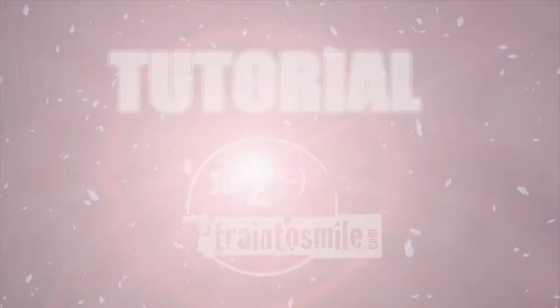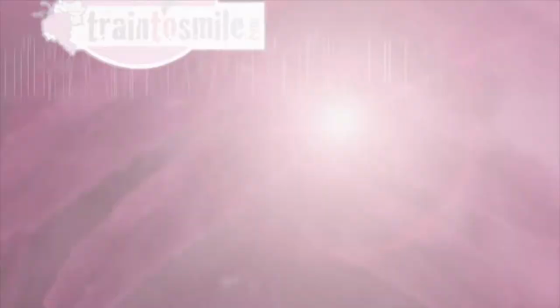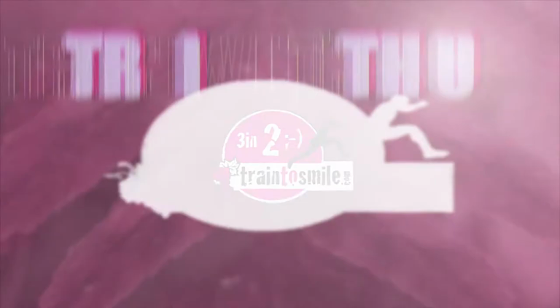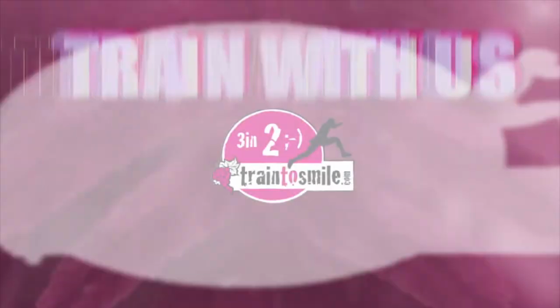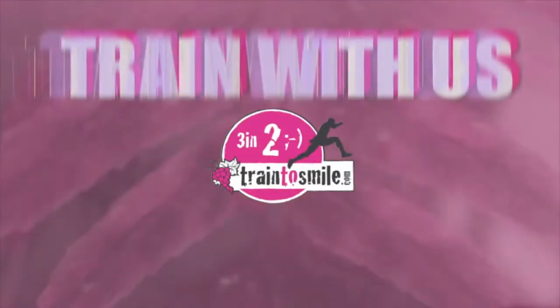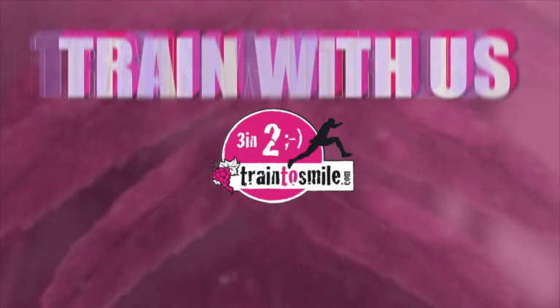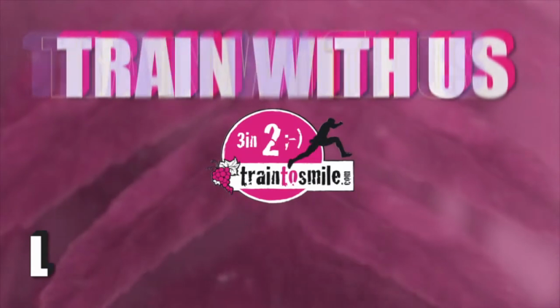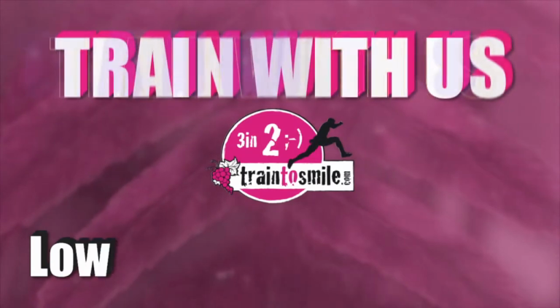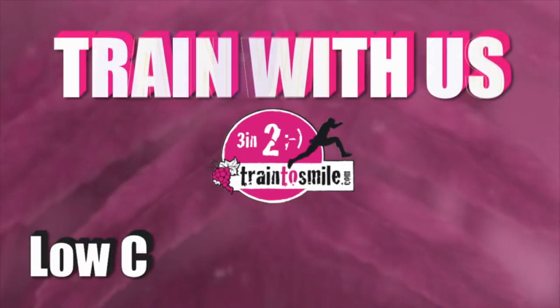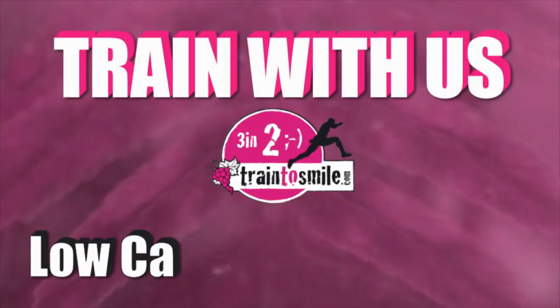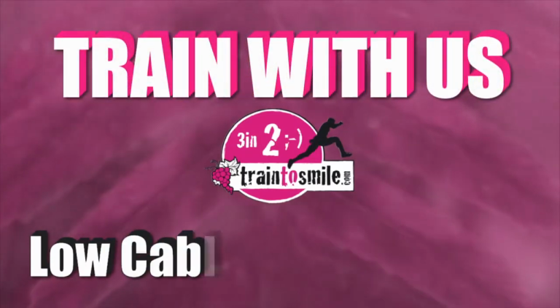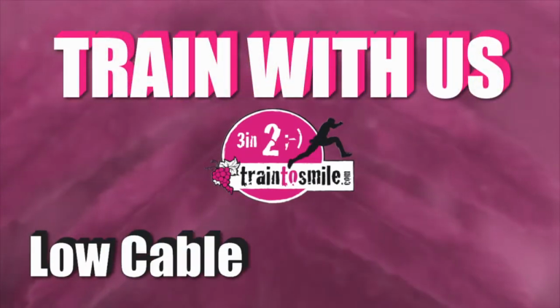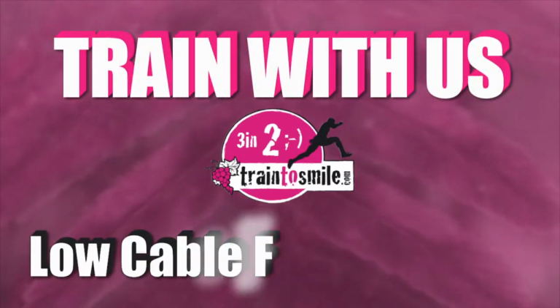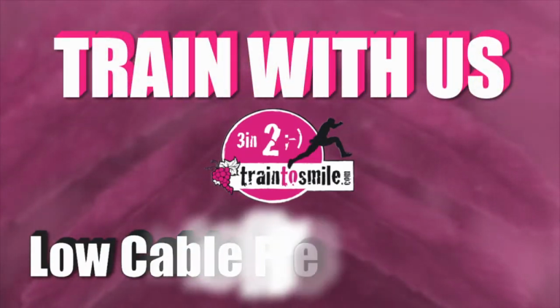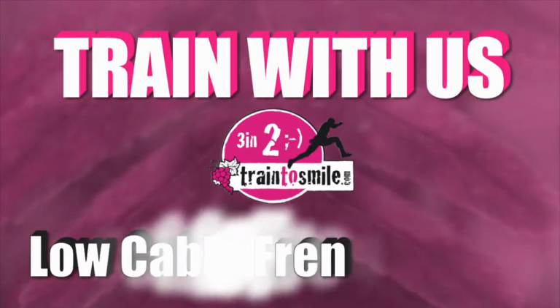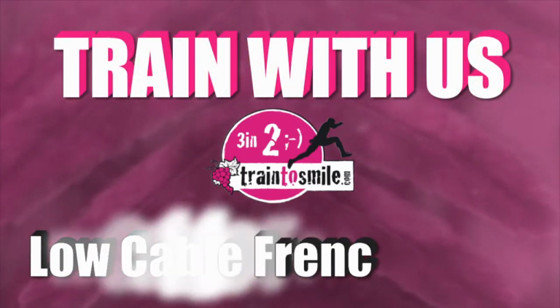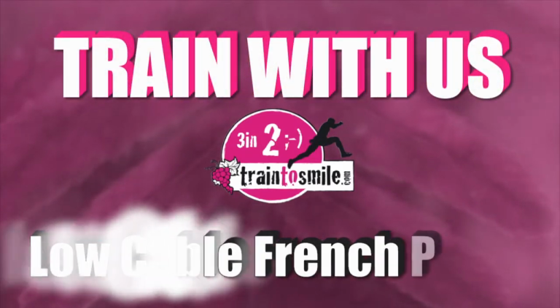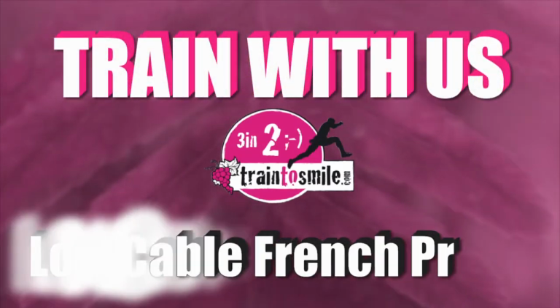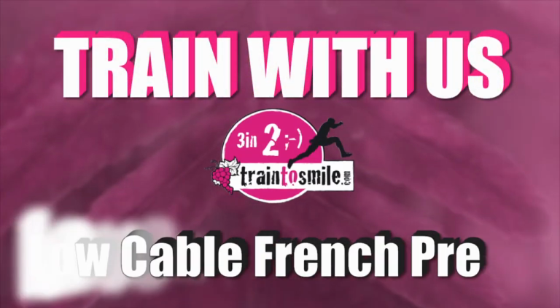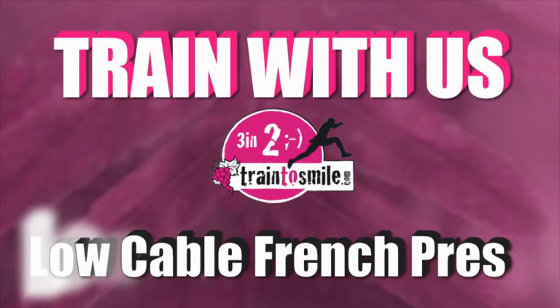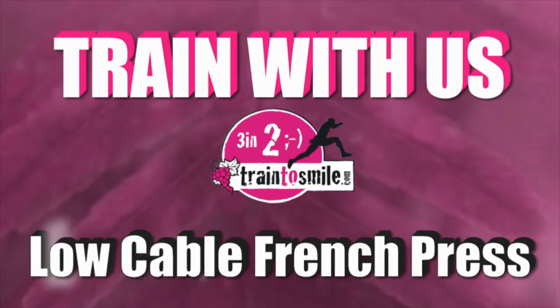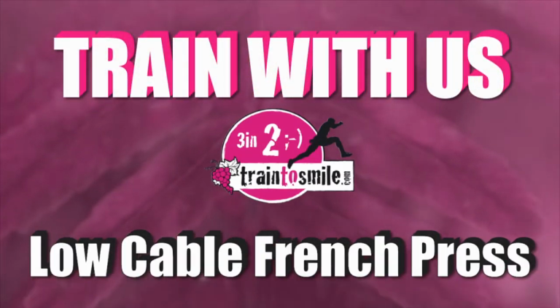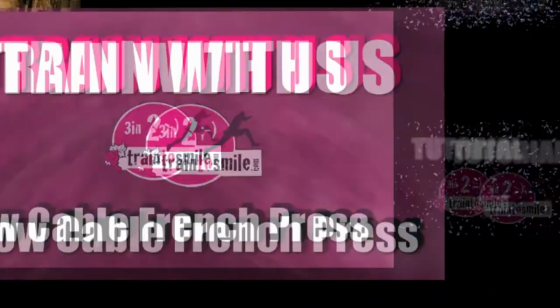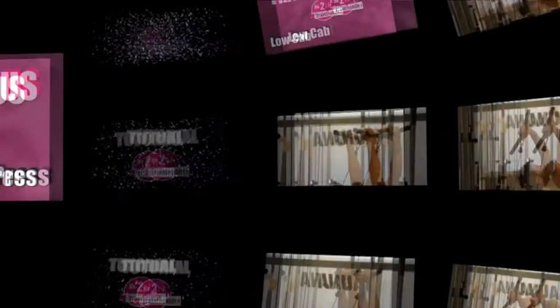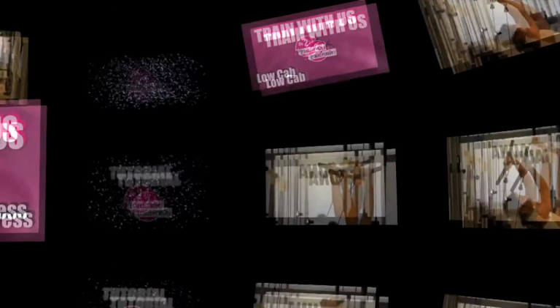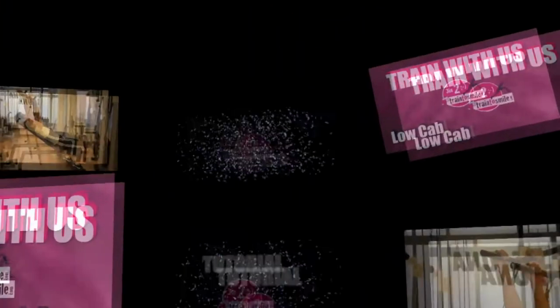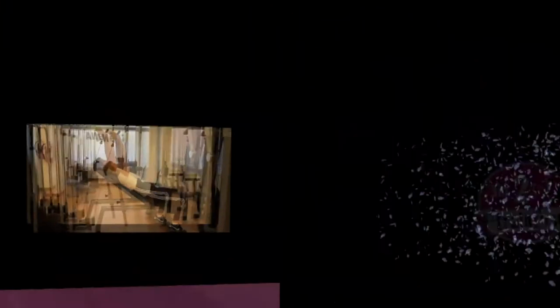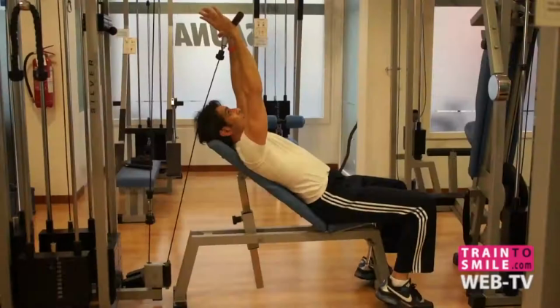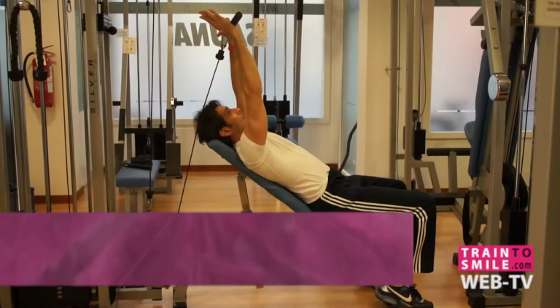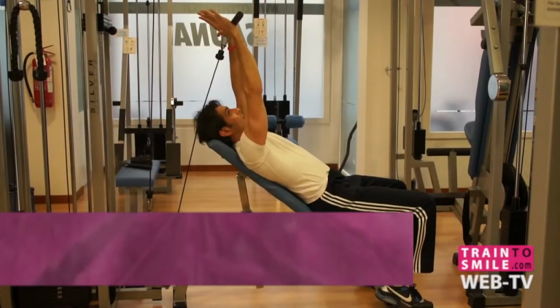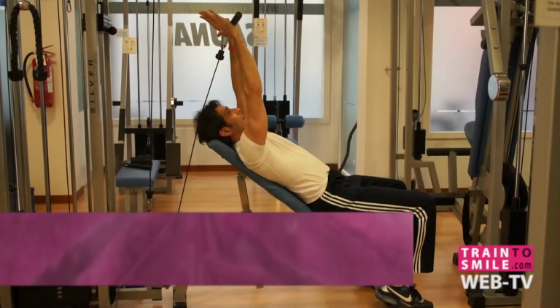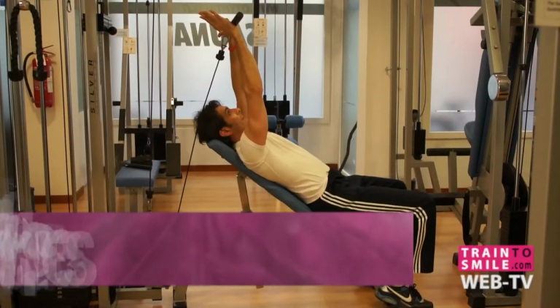Hey there, I'm Max and today we talk about the low cable bar French press.